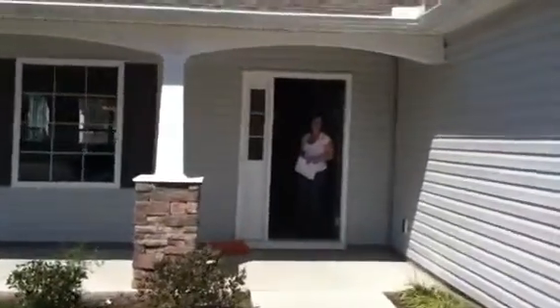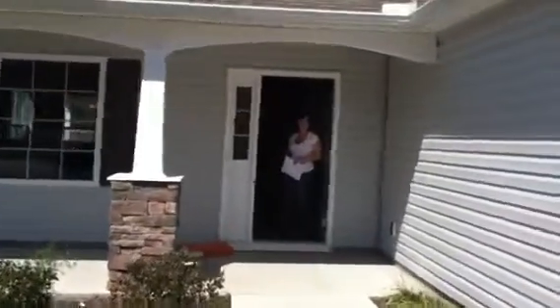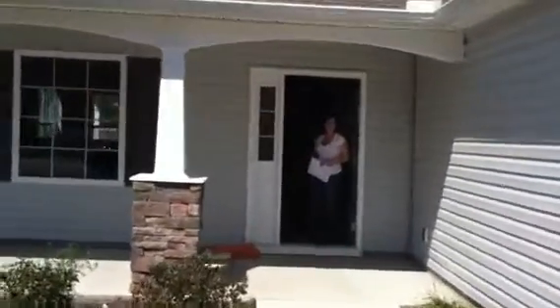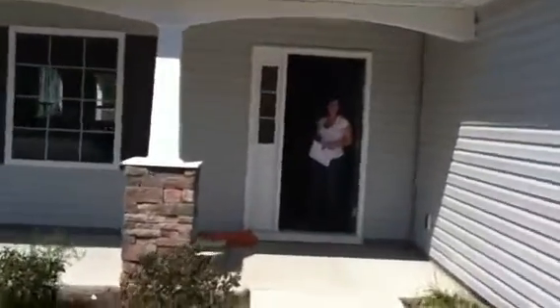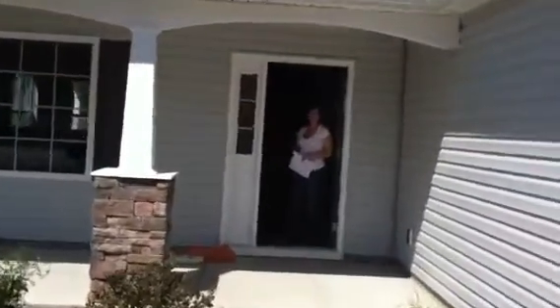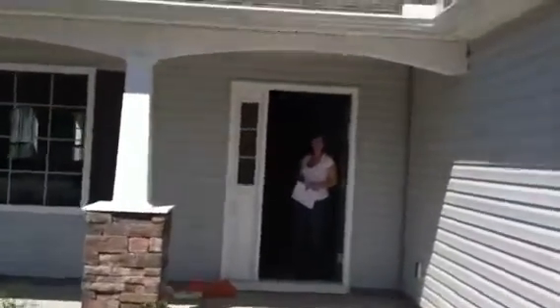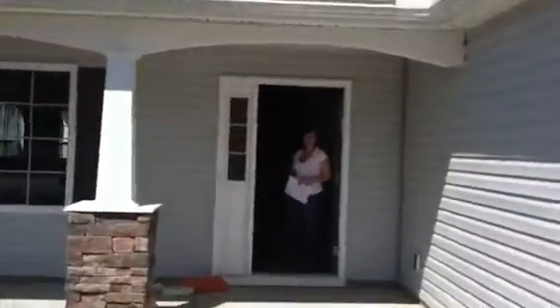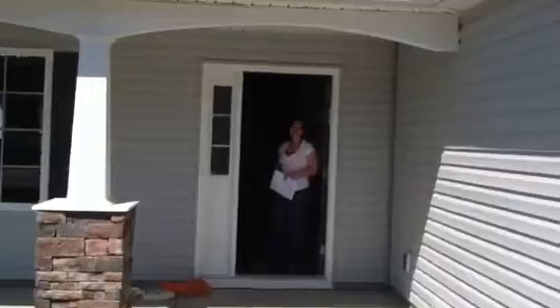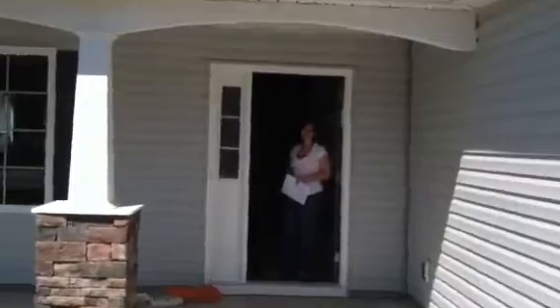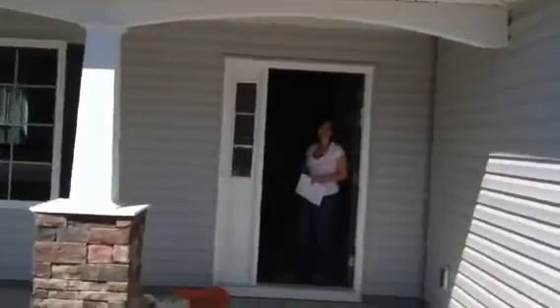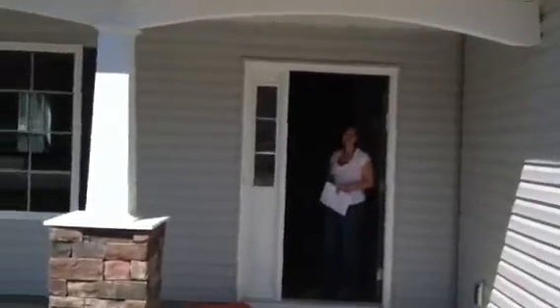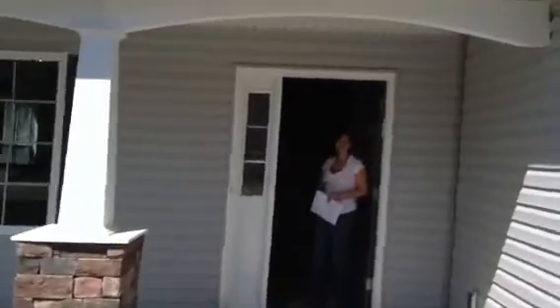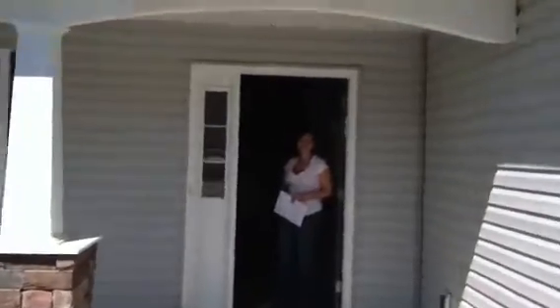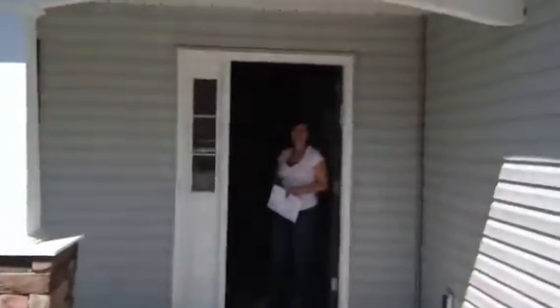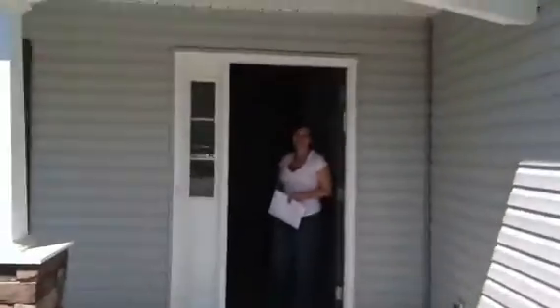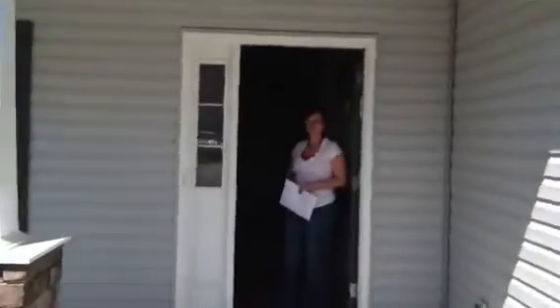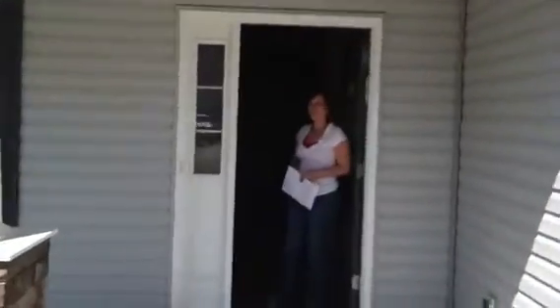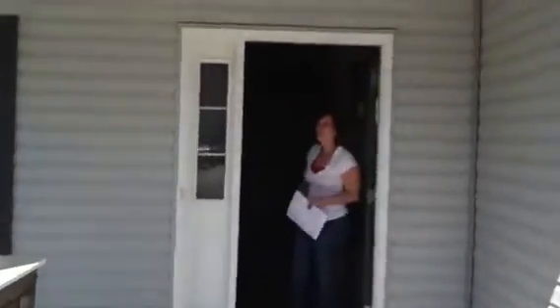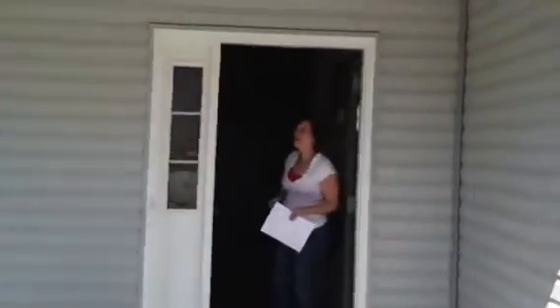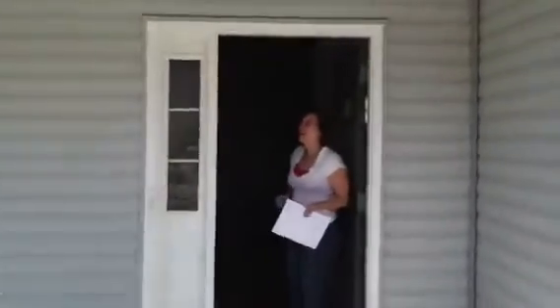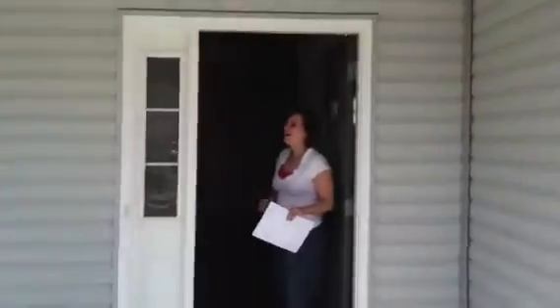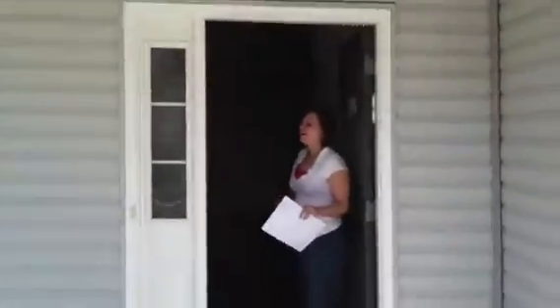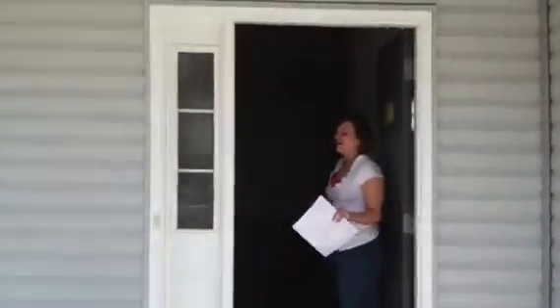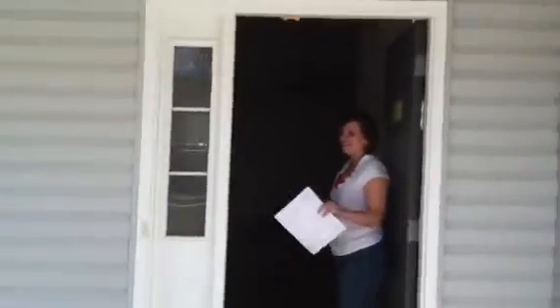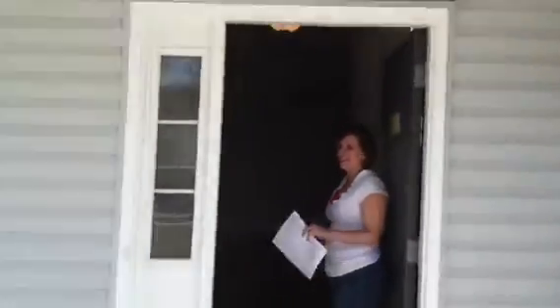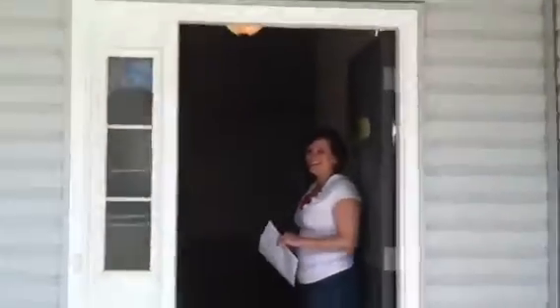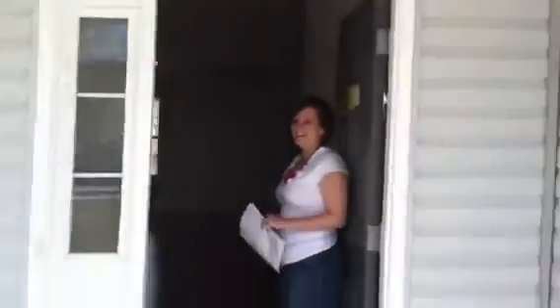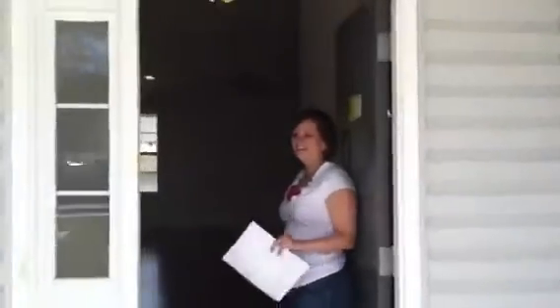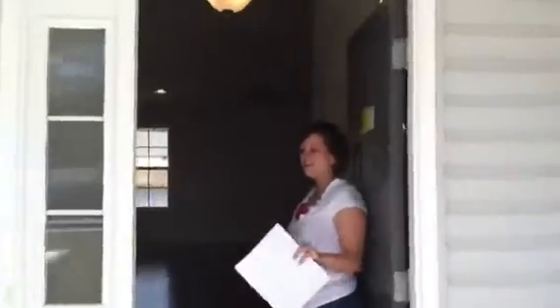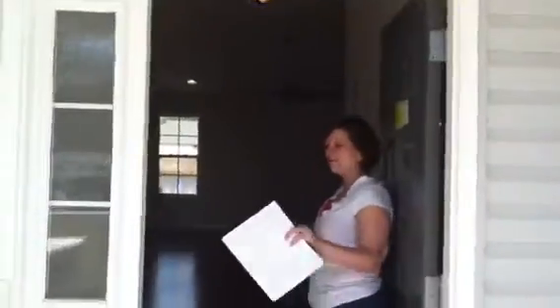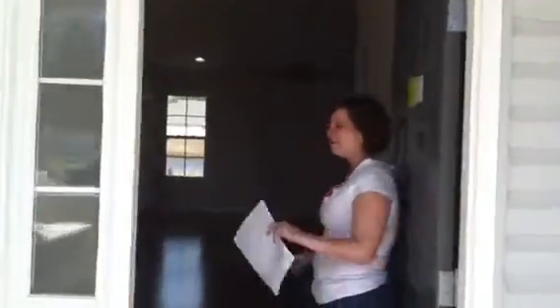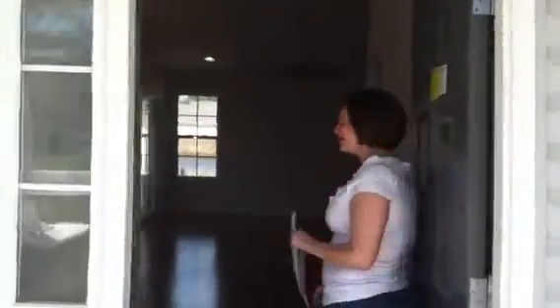Hey Jamie. Hey, how you doing, Kathy? Good, how are you? Alright, beautiful day. It is, come on in.